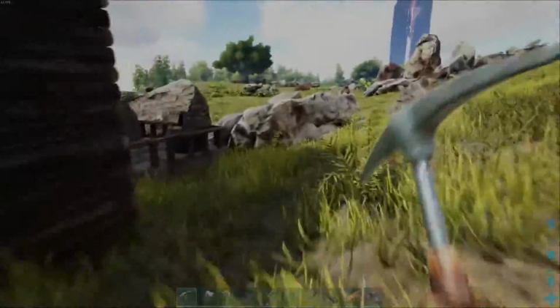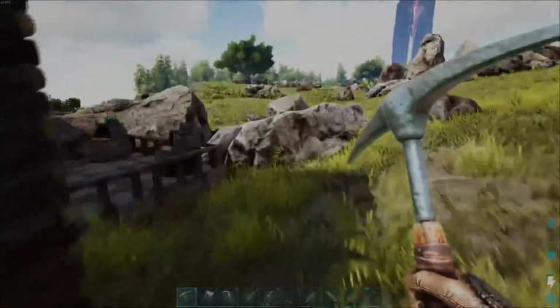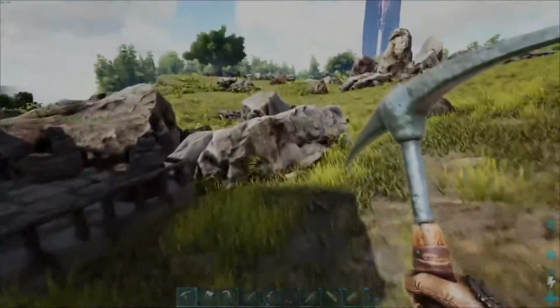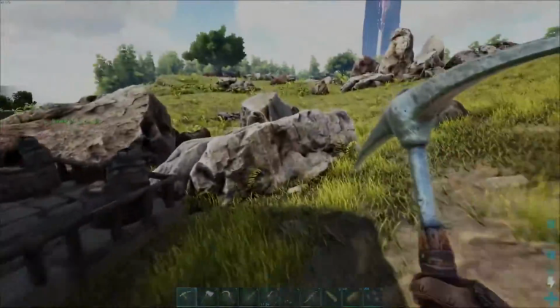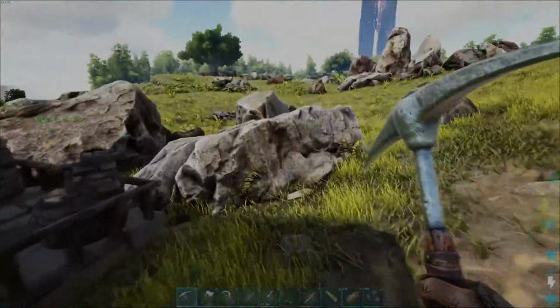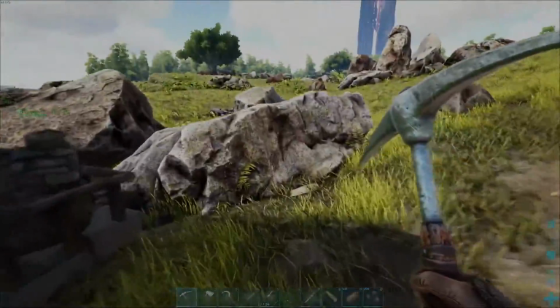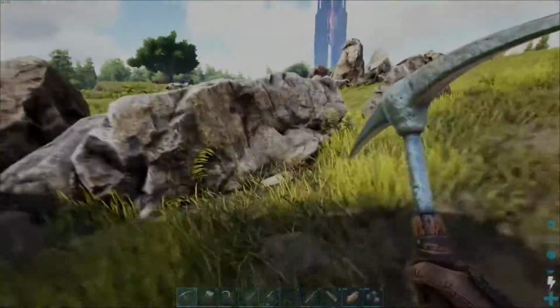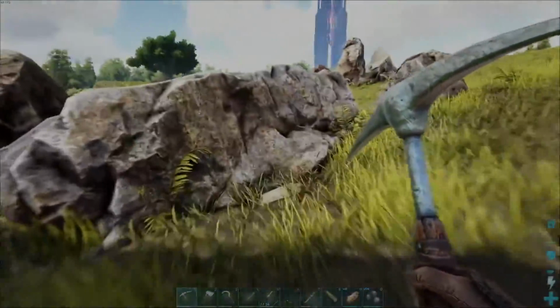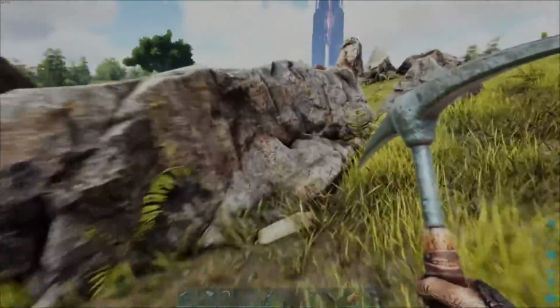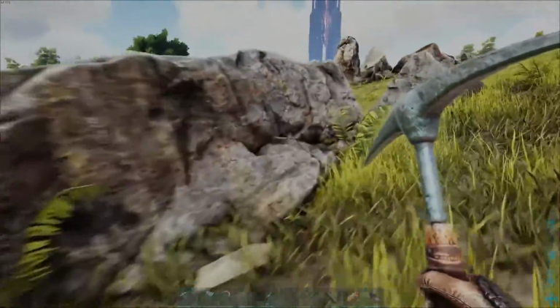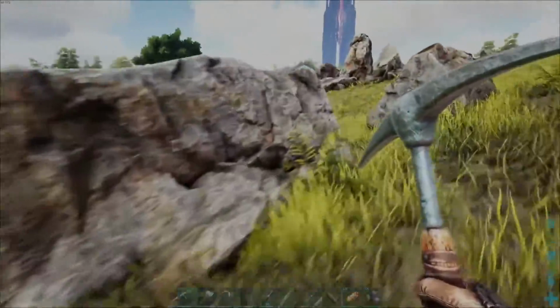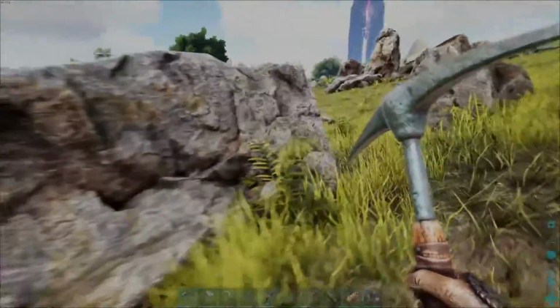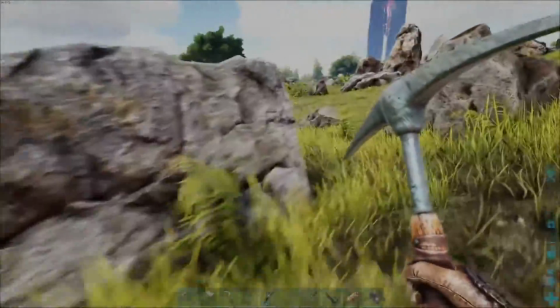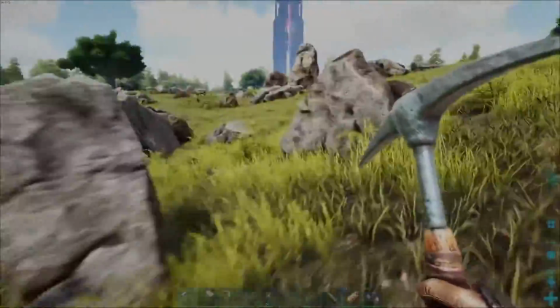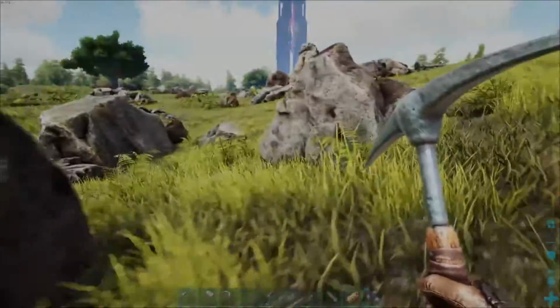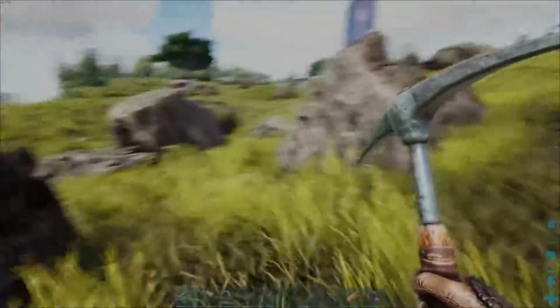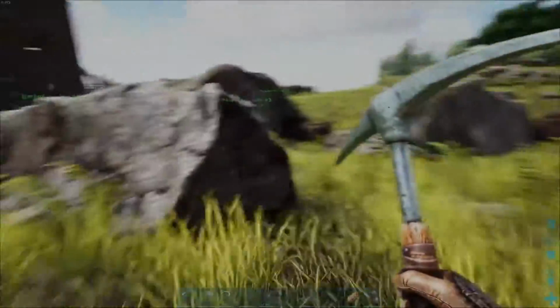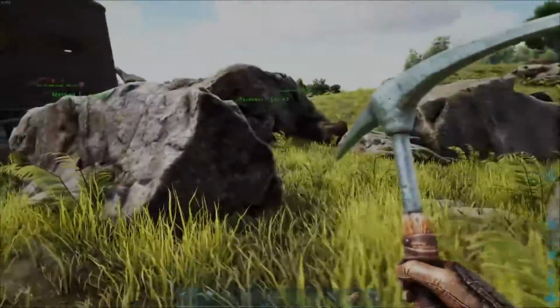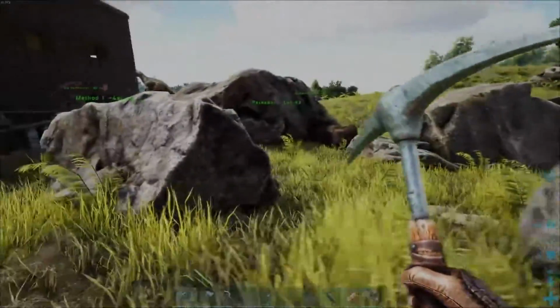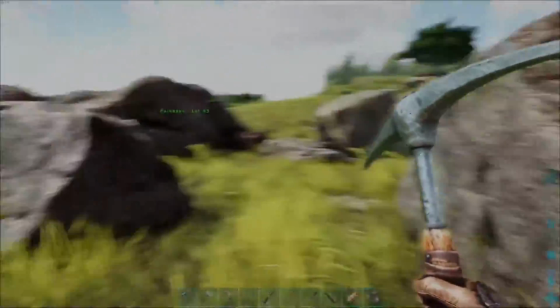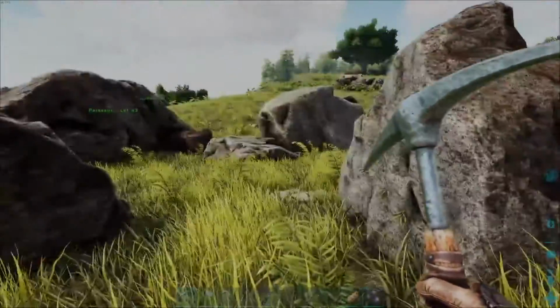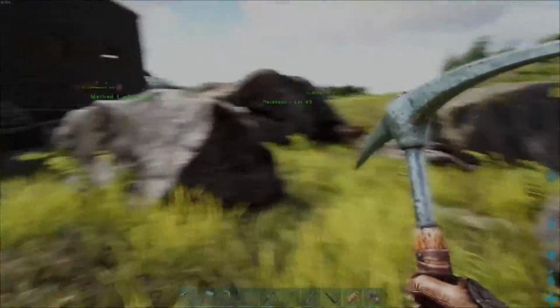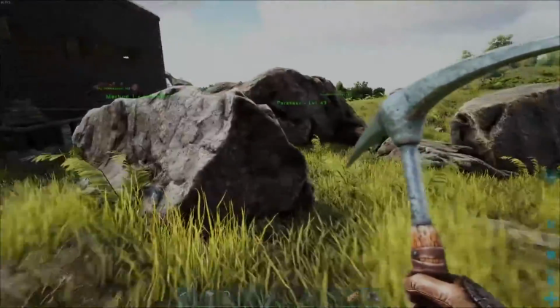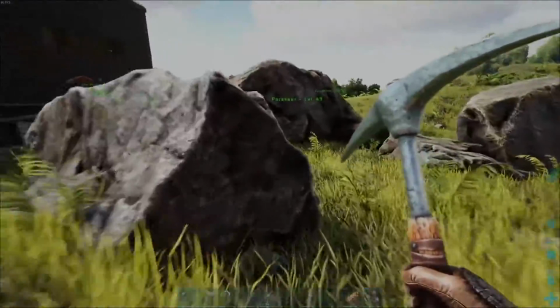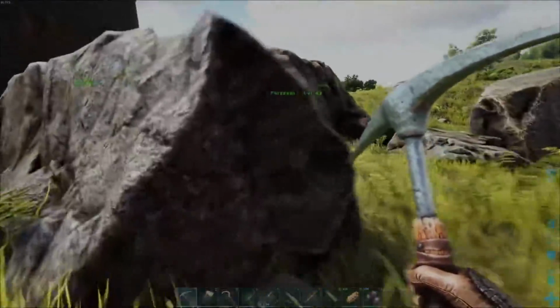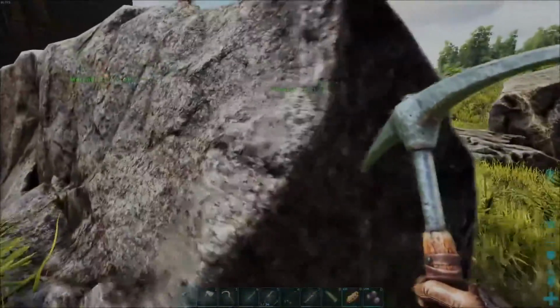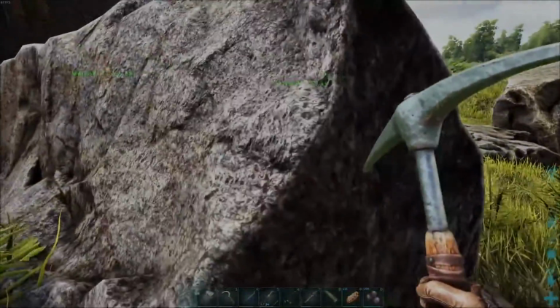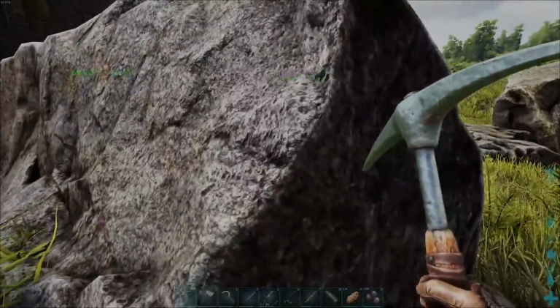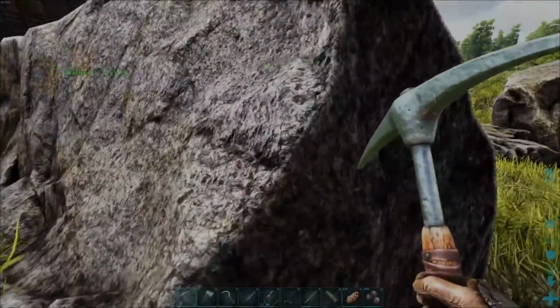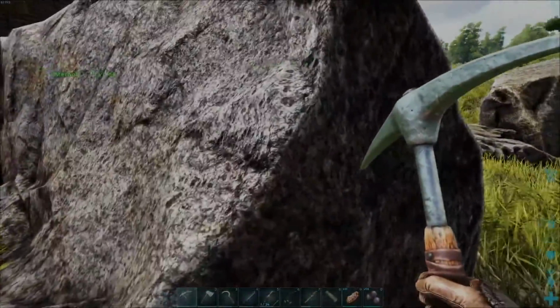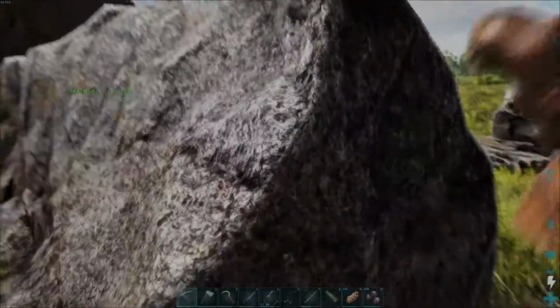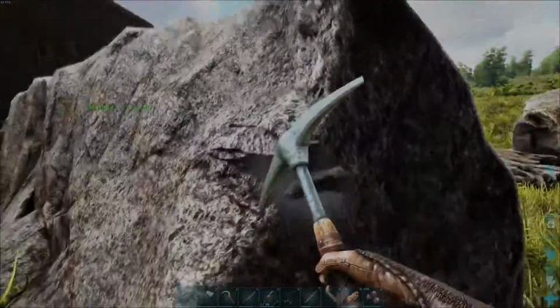To gather the flint, you're going to want to head over to a rock that looks a little bit like one of these and just hit it with your pickaxe.